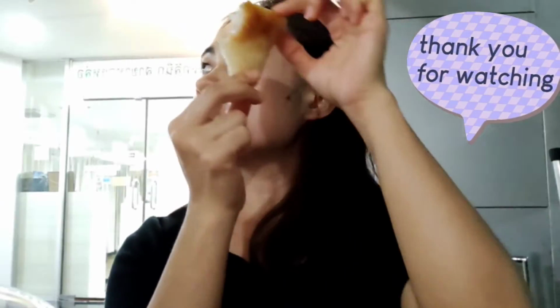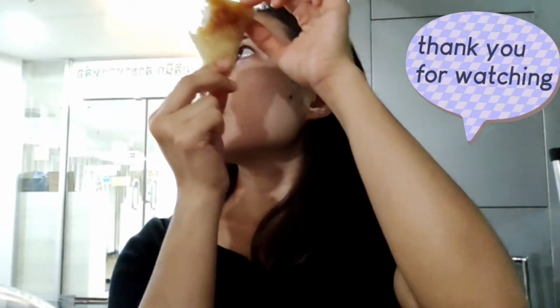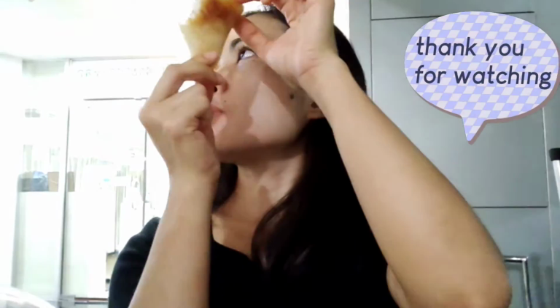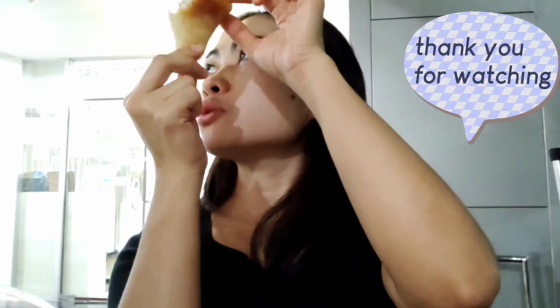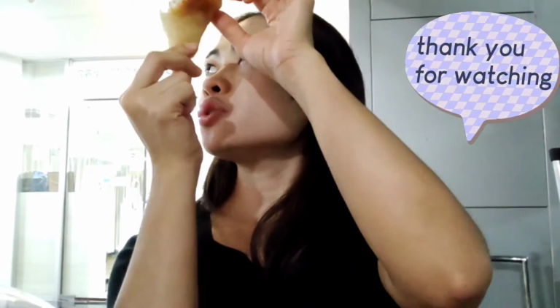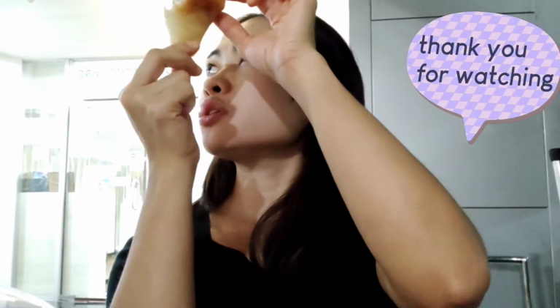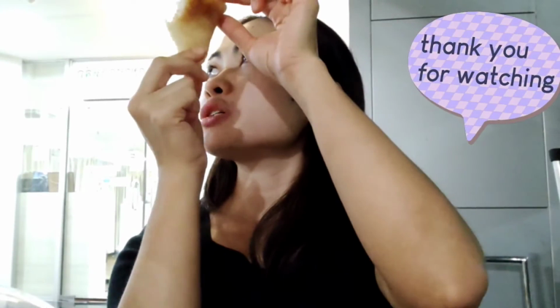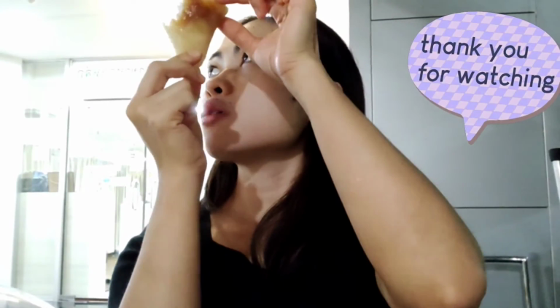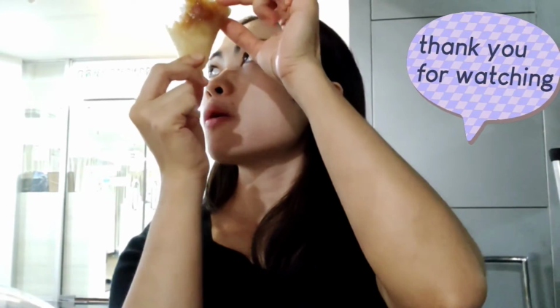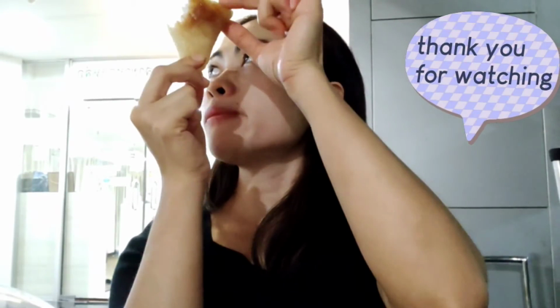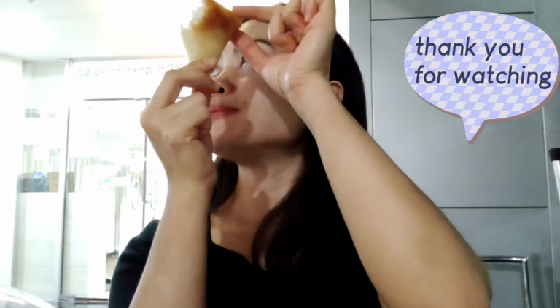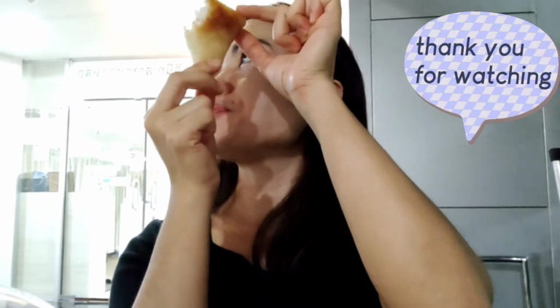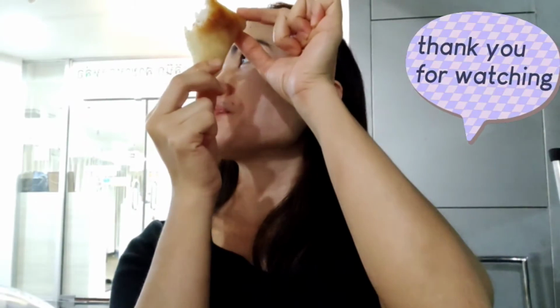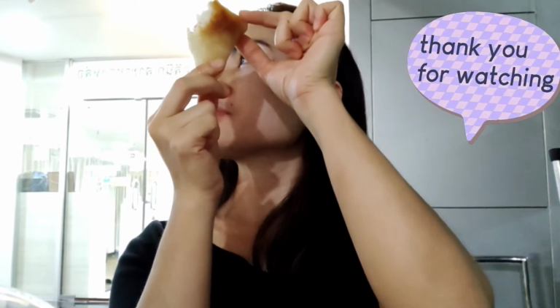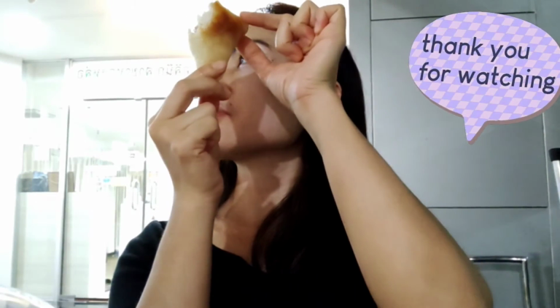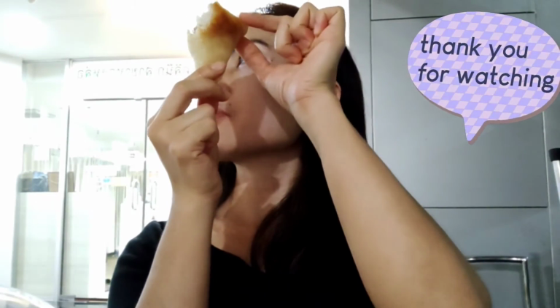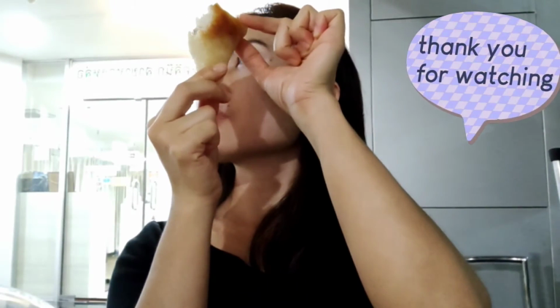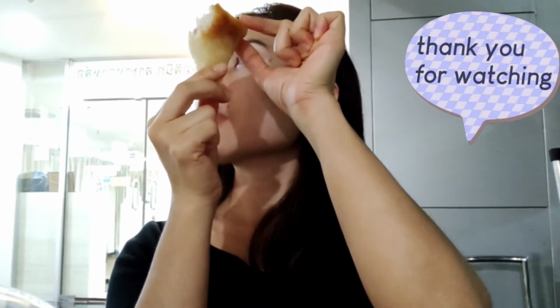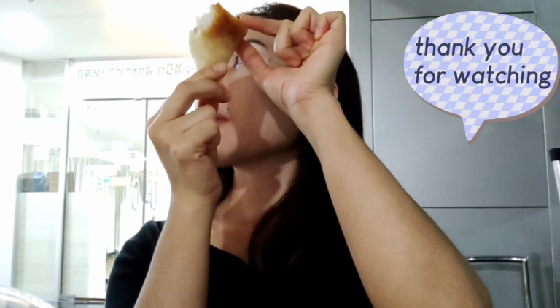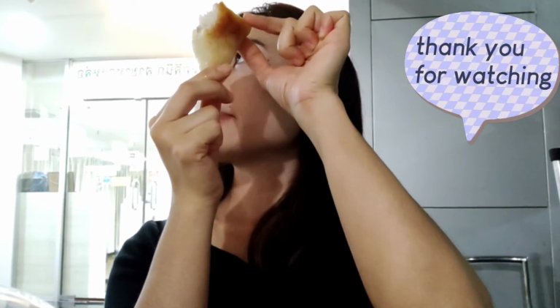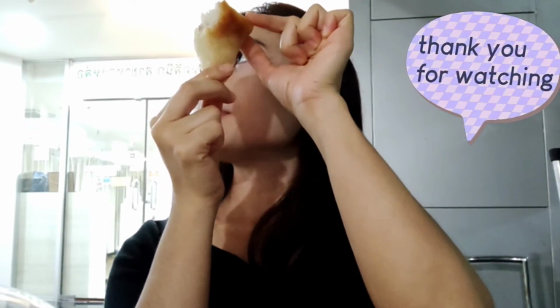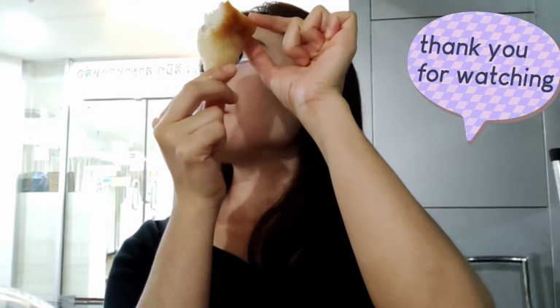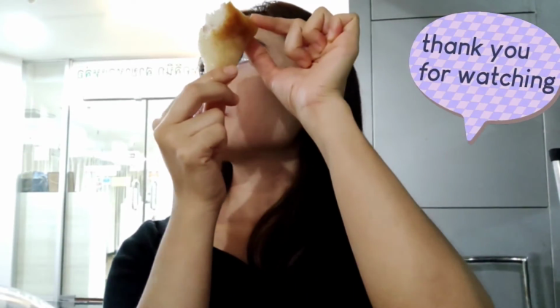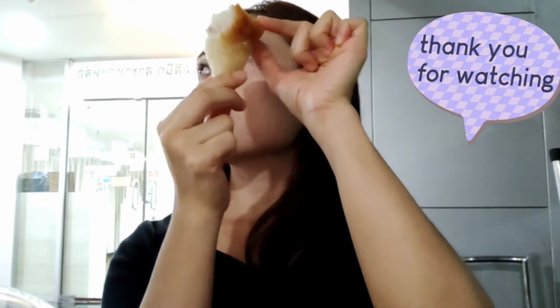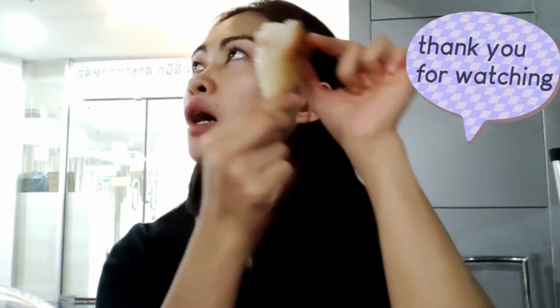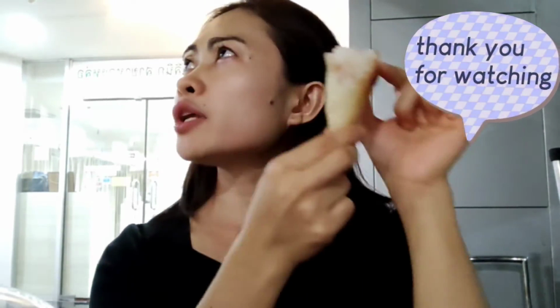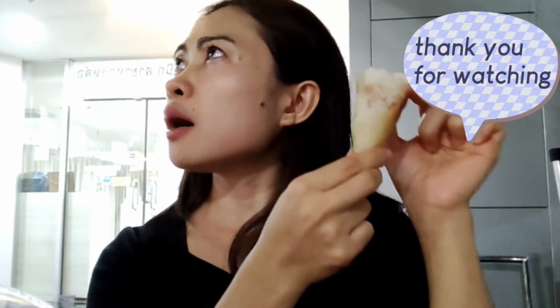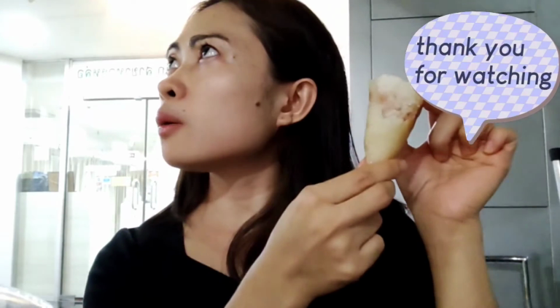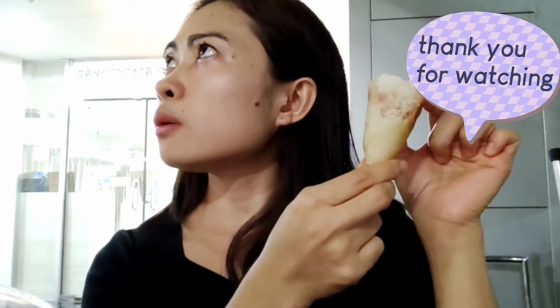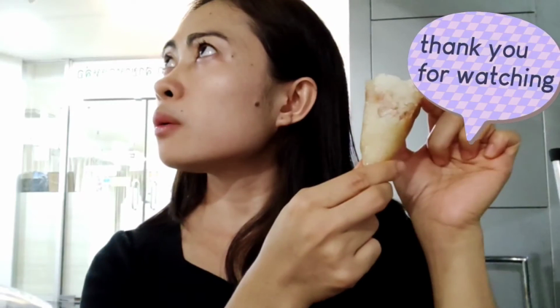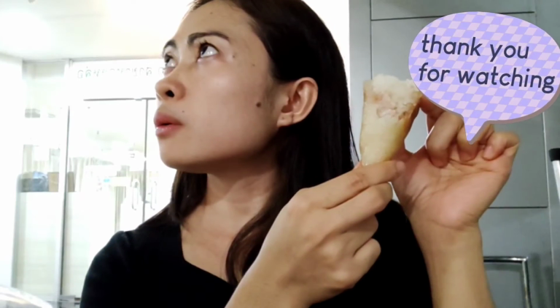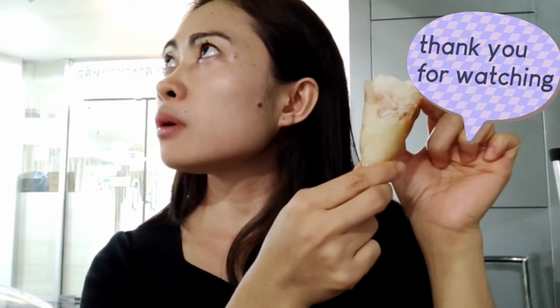What do you call this? Kao Niyao Ping — Kao Niyao Ping!